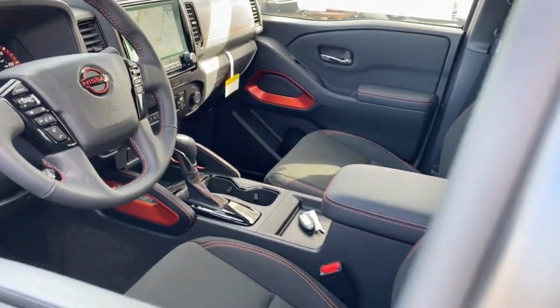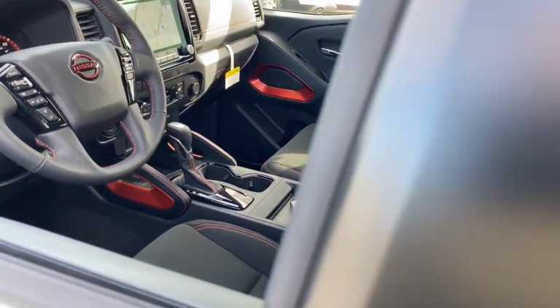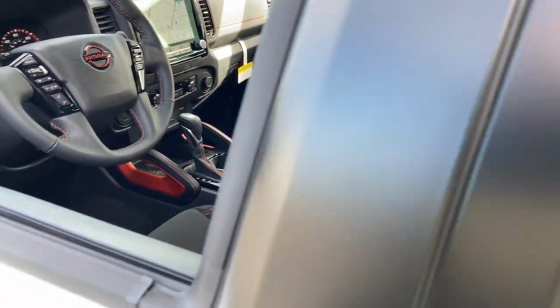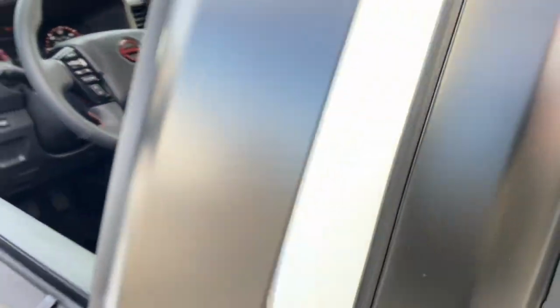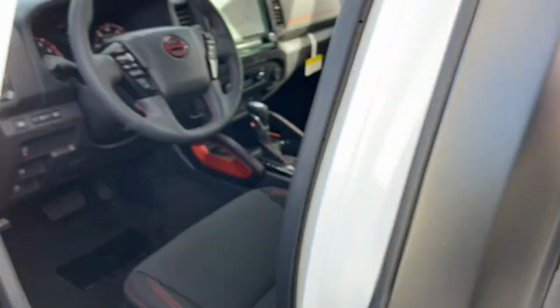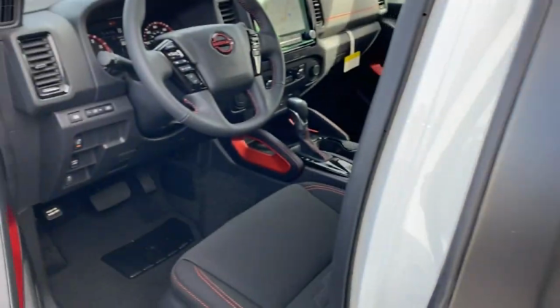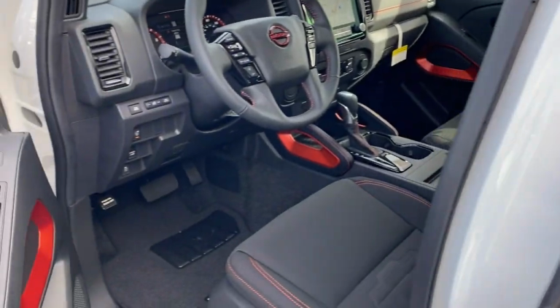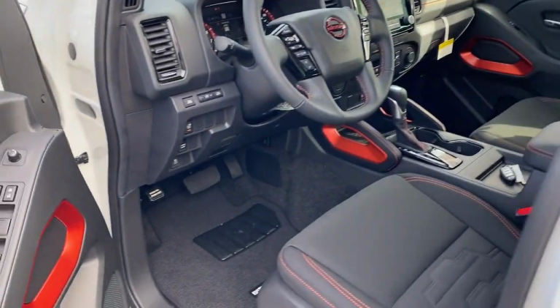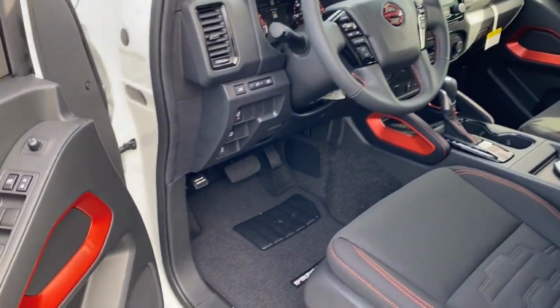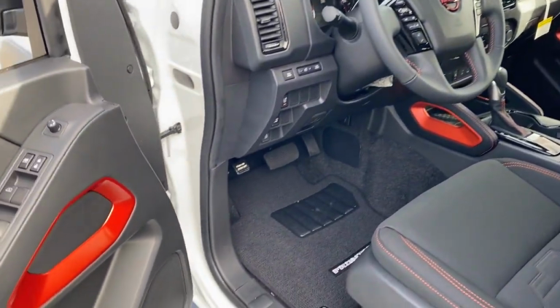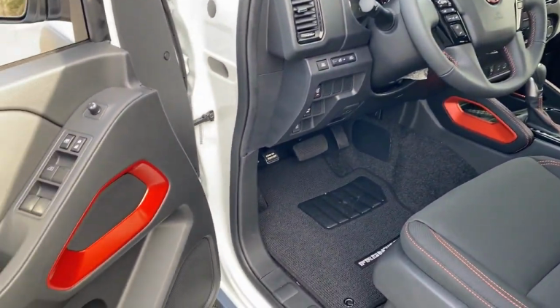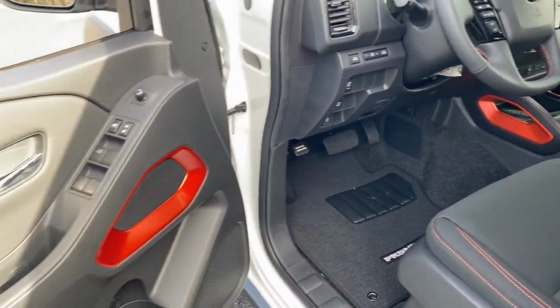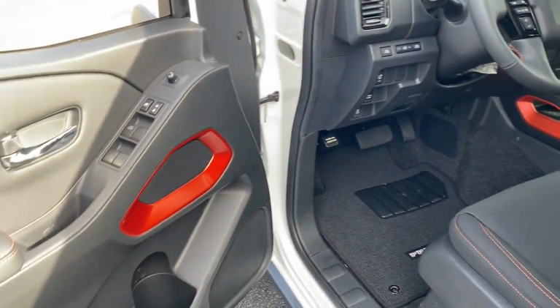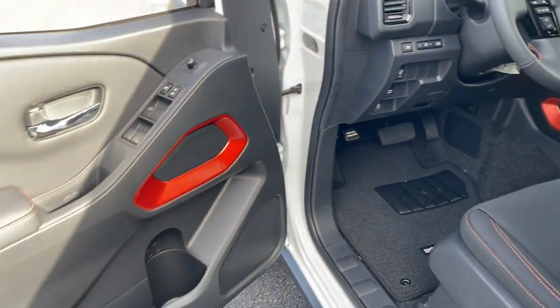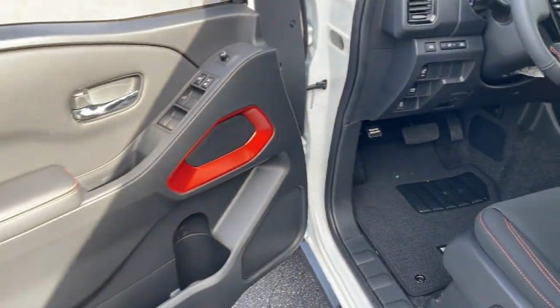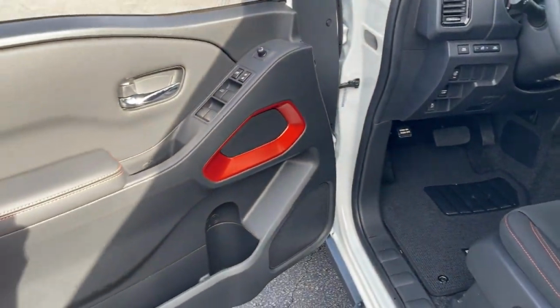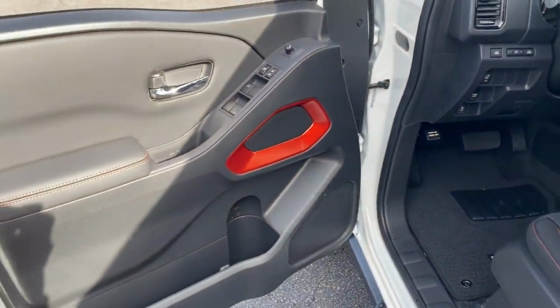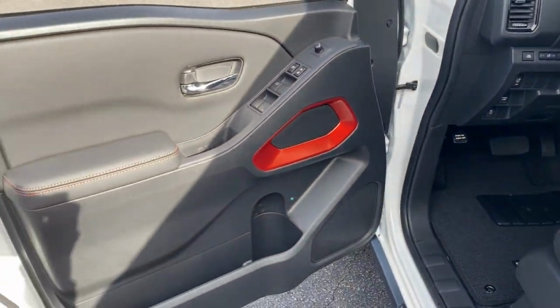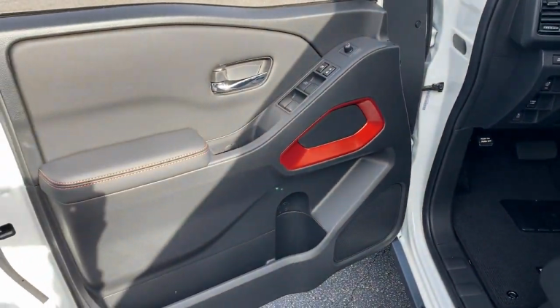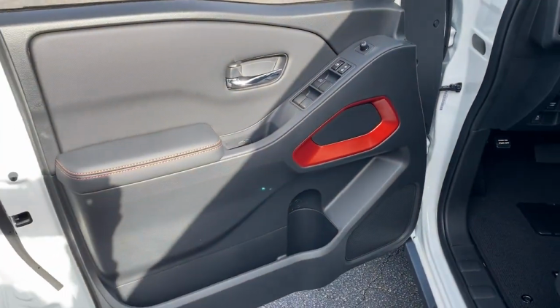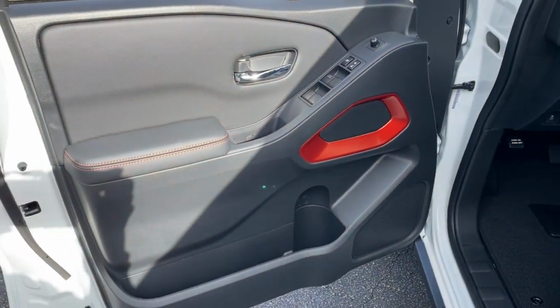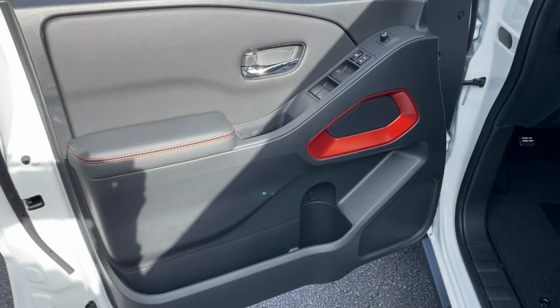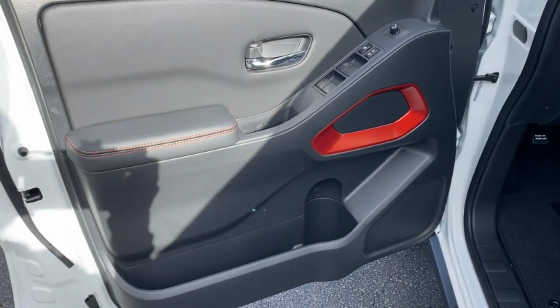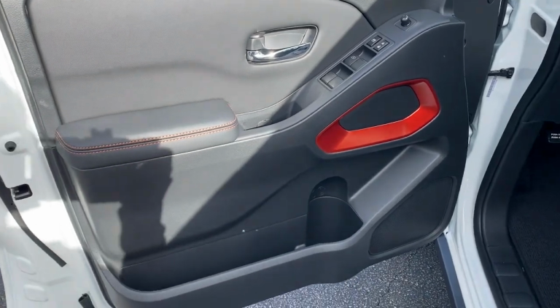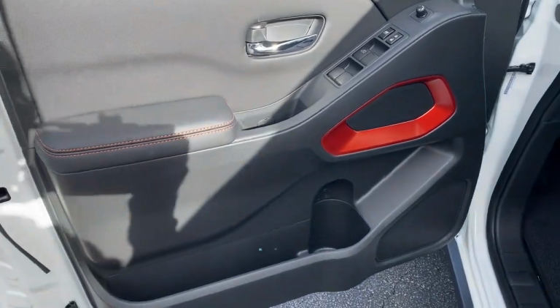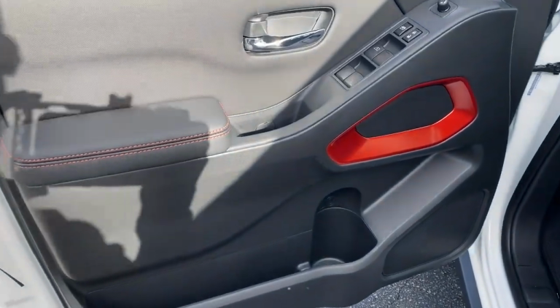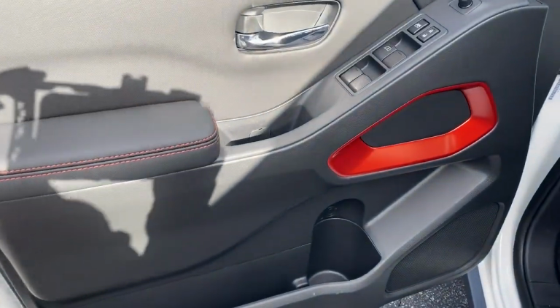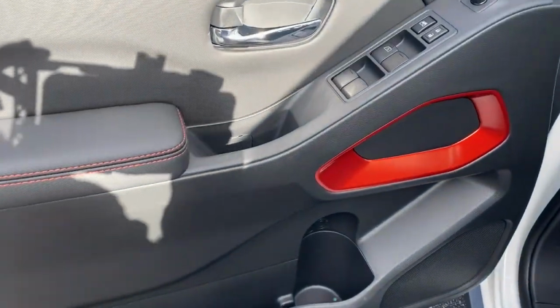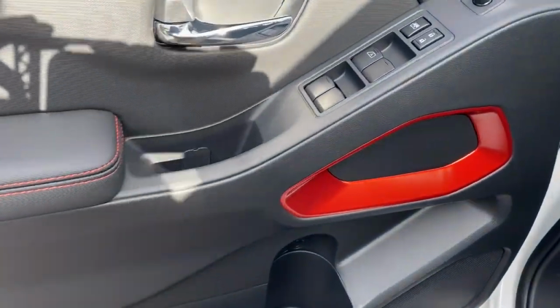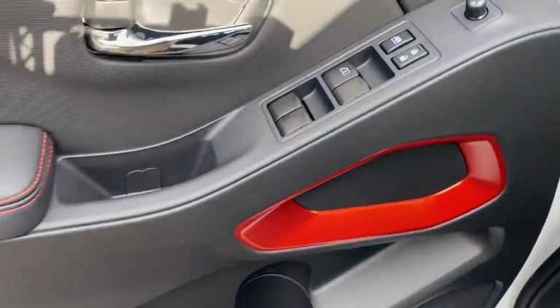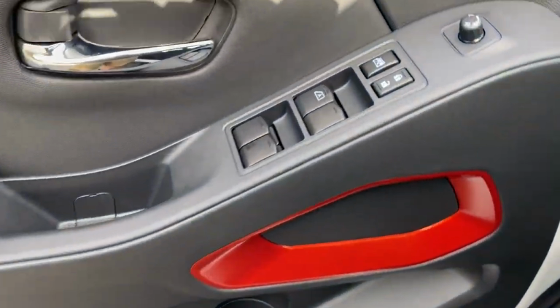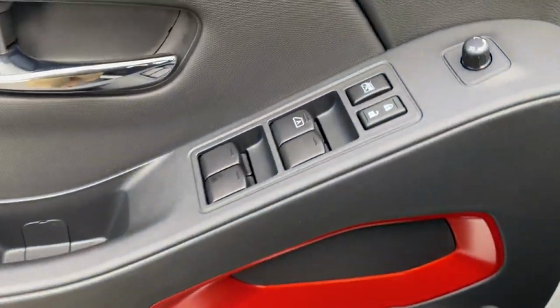Wi-Fi hotspot, power driver's seat, rear-wheel drive, intermittent wipers, and floor mats.